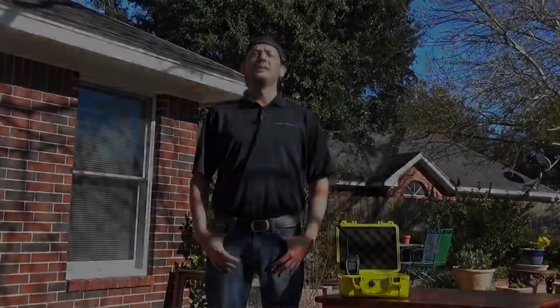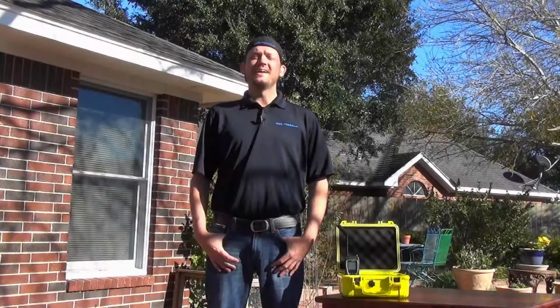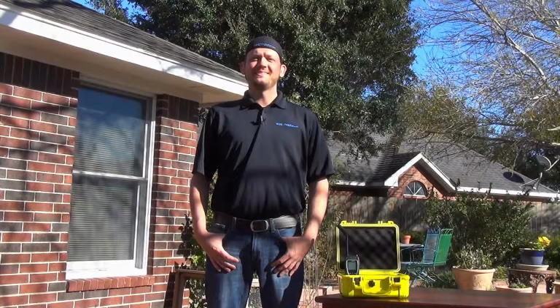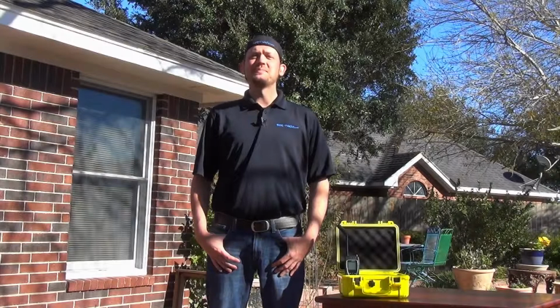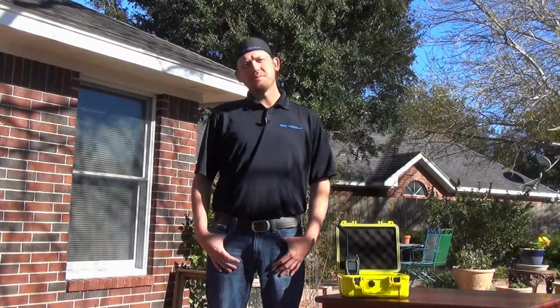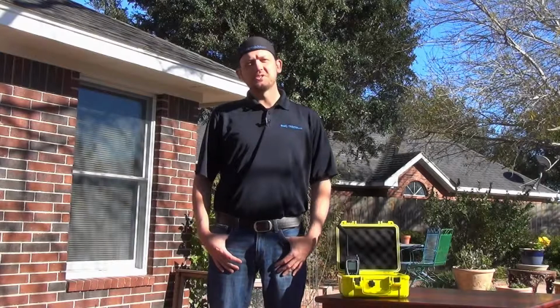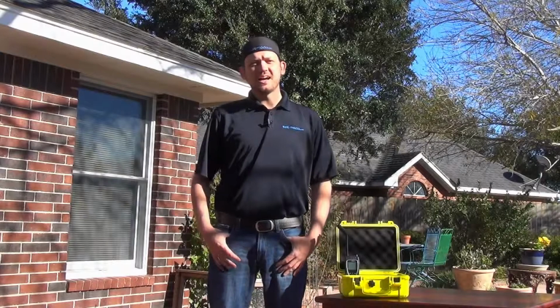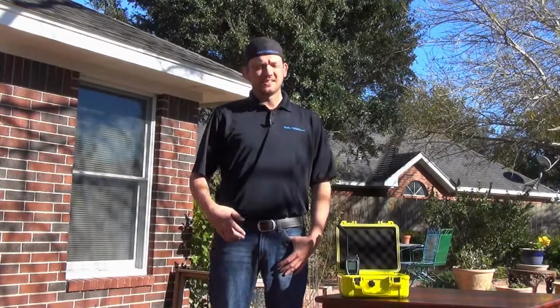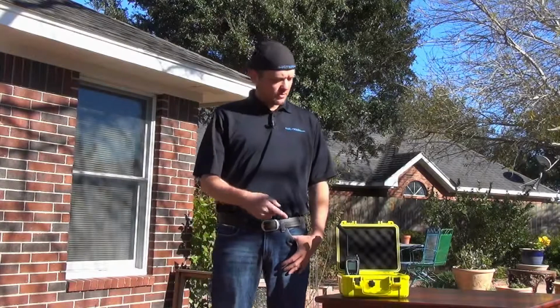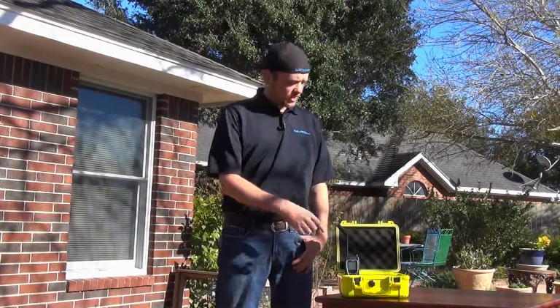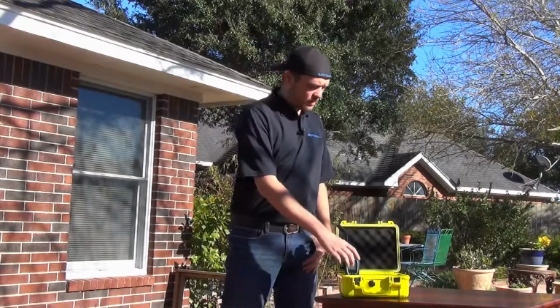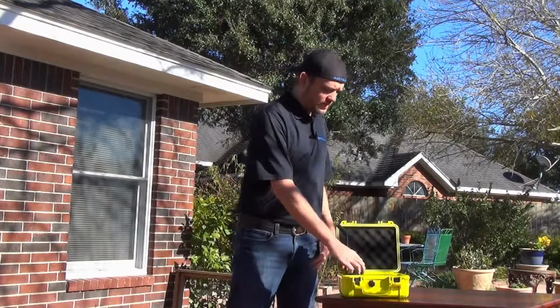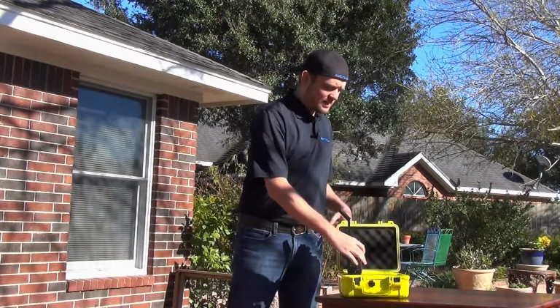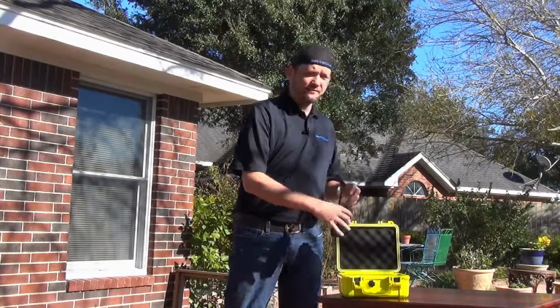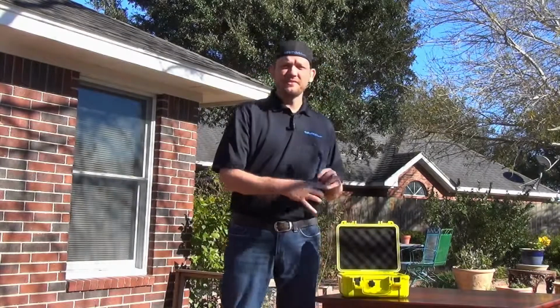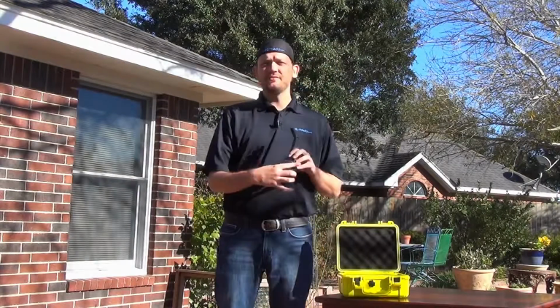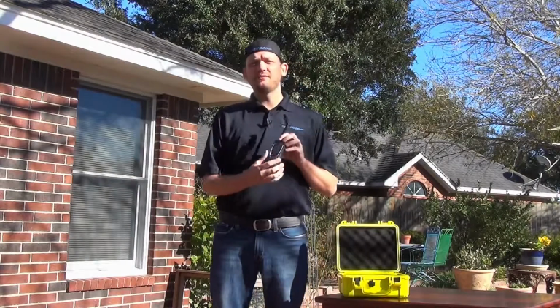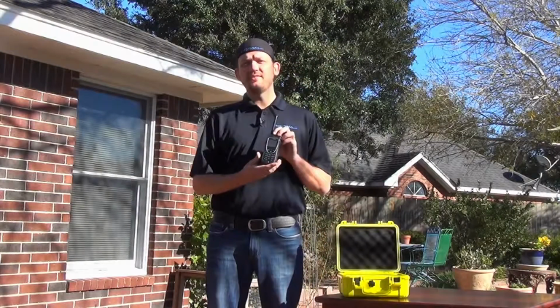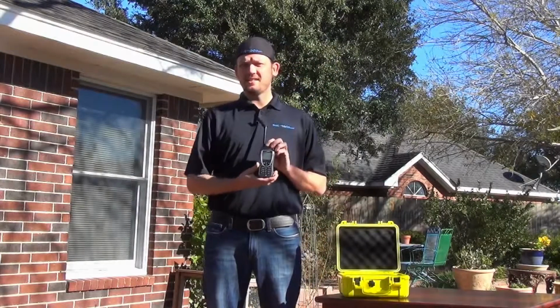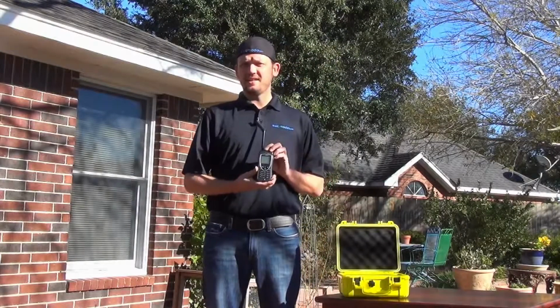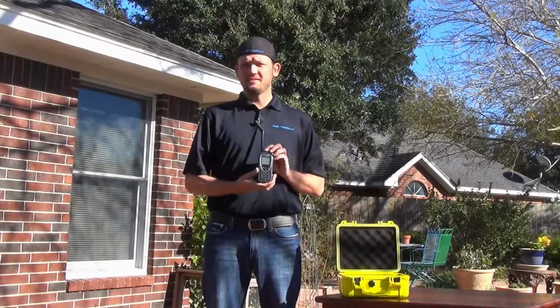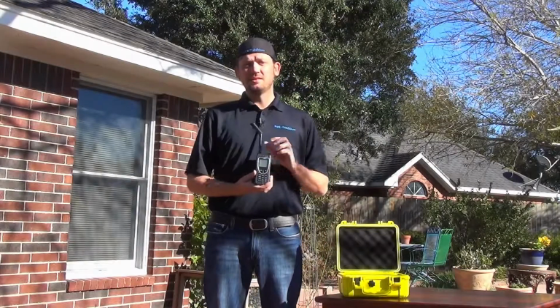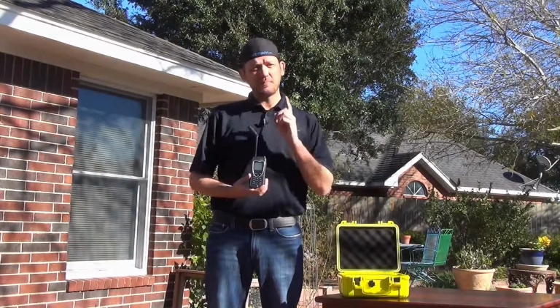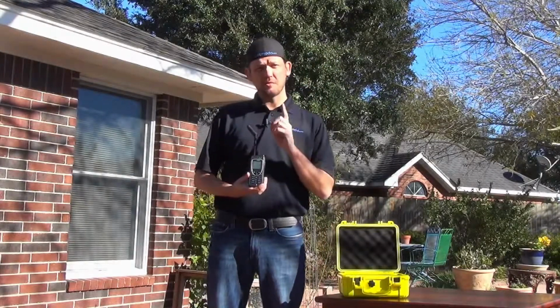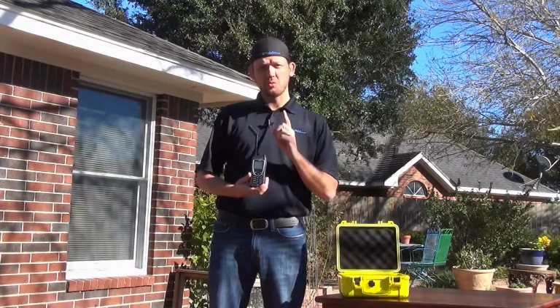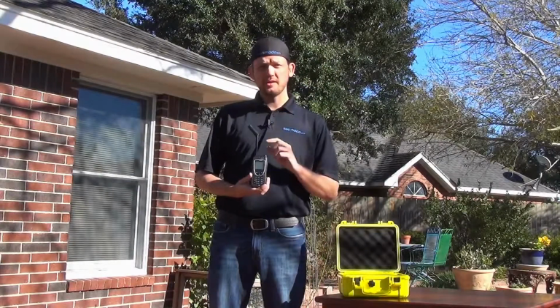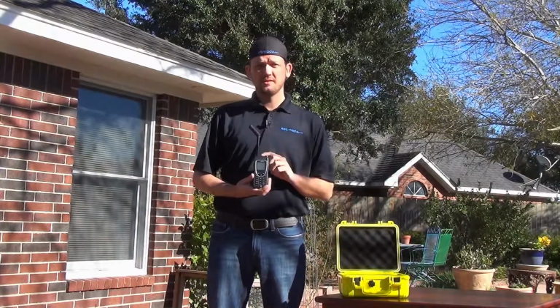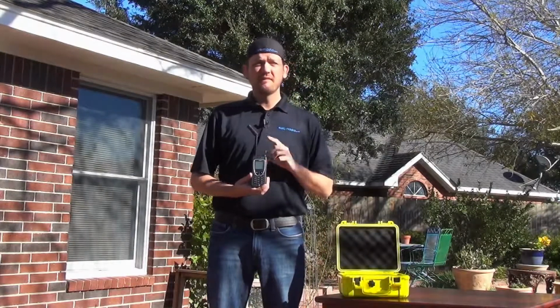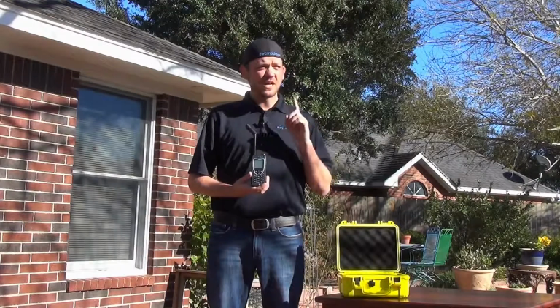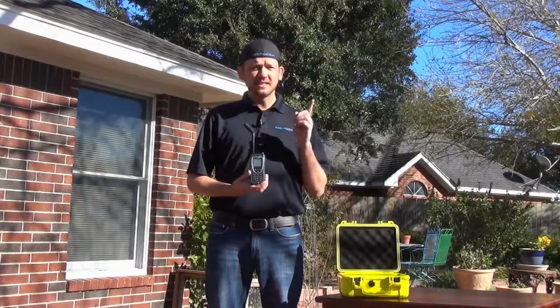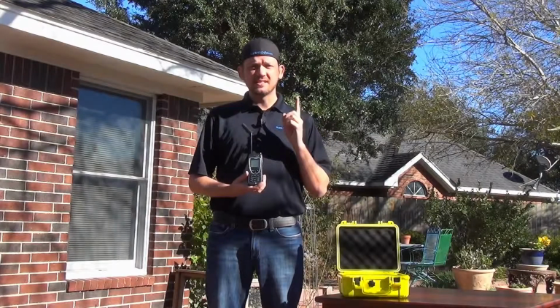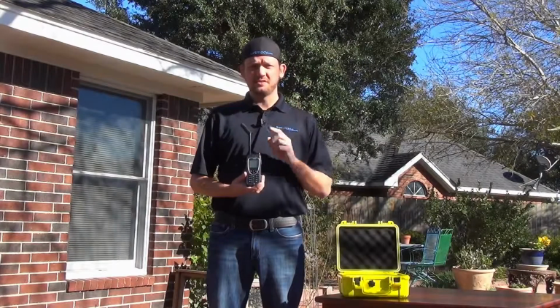Hi, I'm Sapmoto Scott and today we're talking about Iridium's 9575 handset. Topic number one: finding a signal.